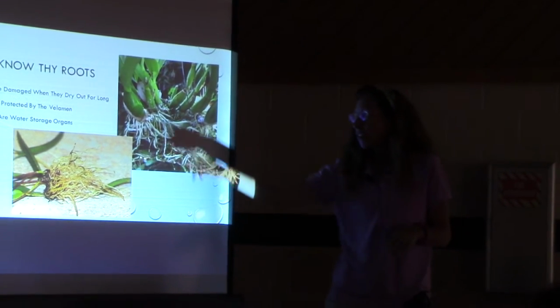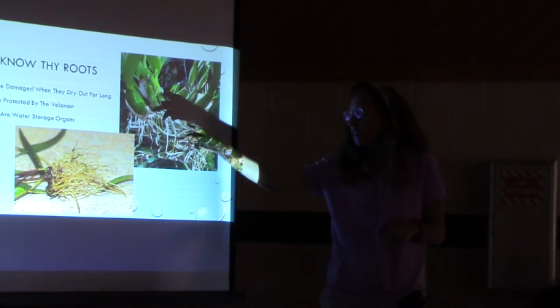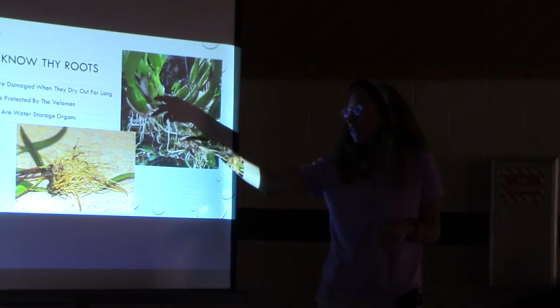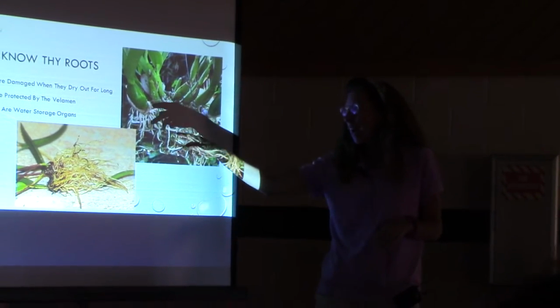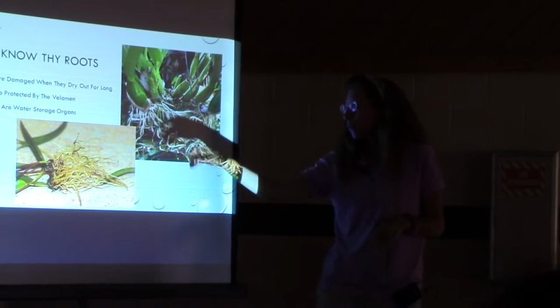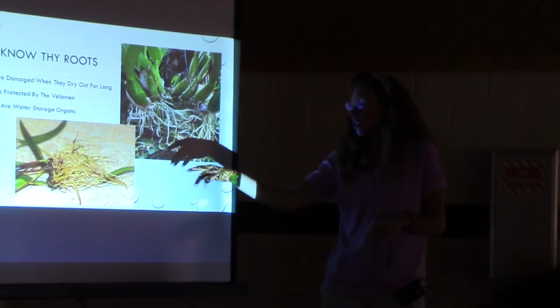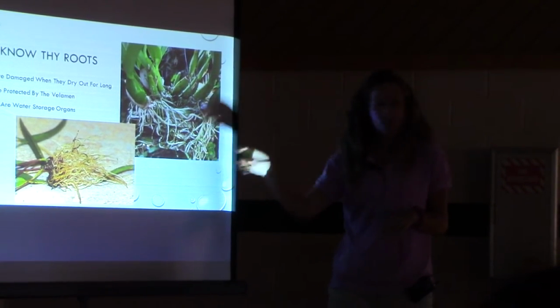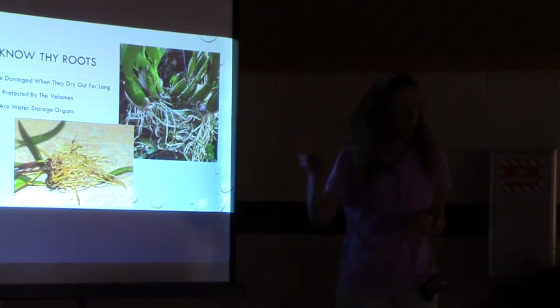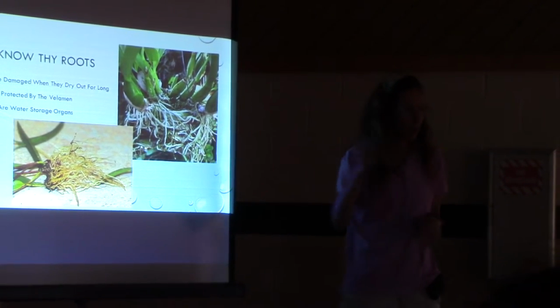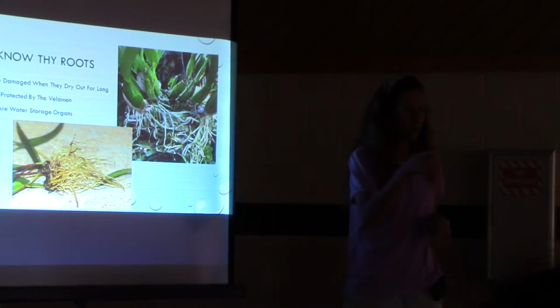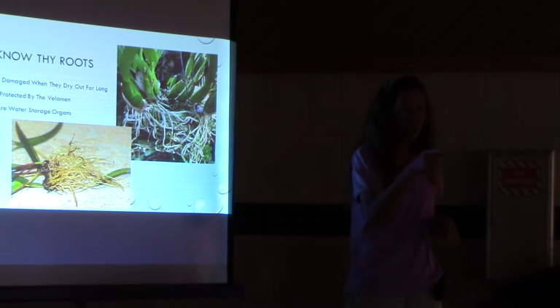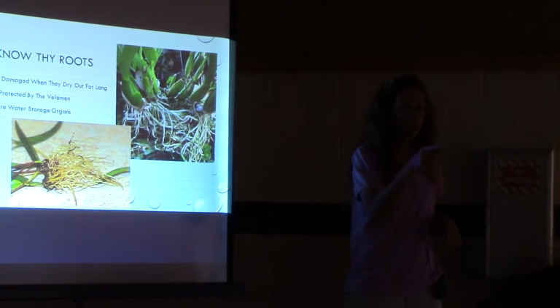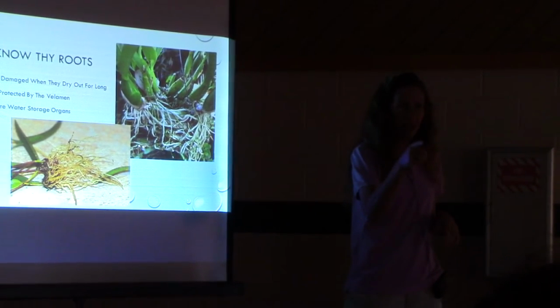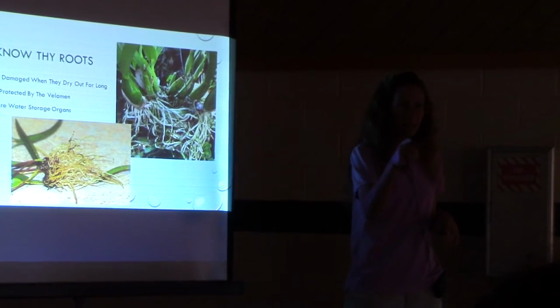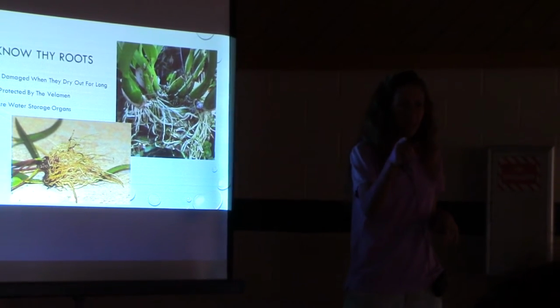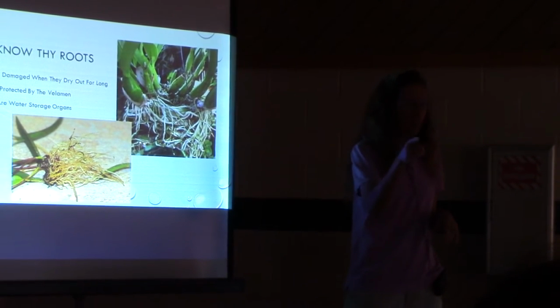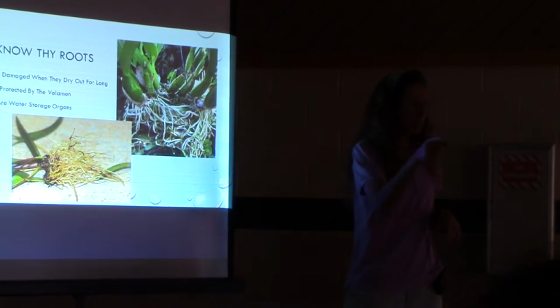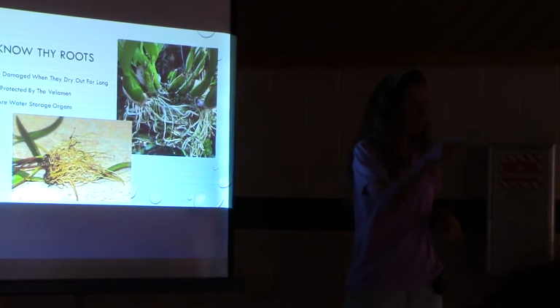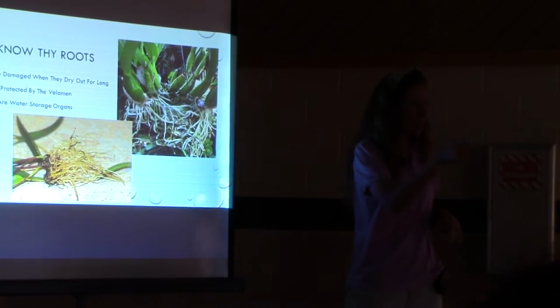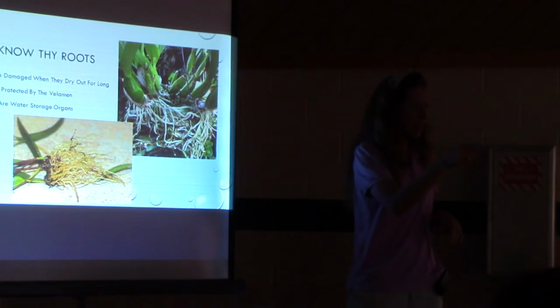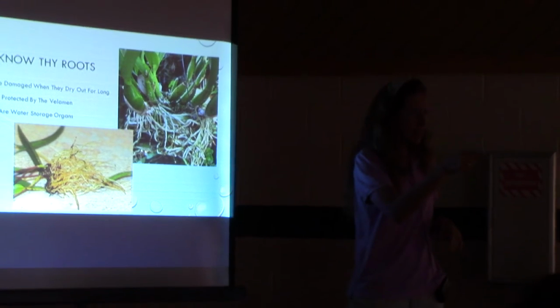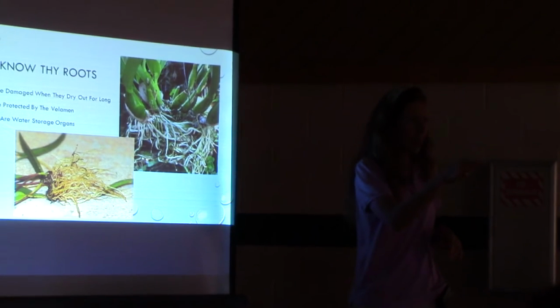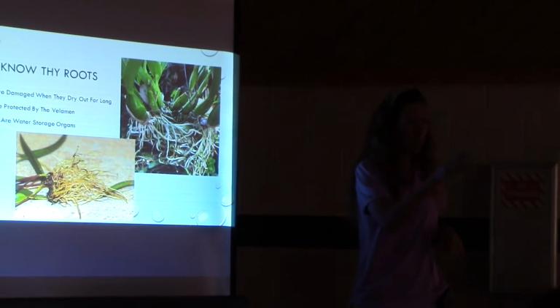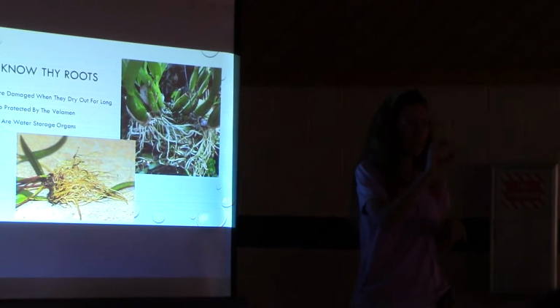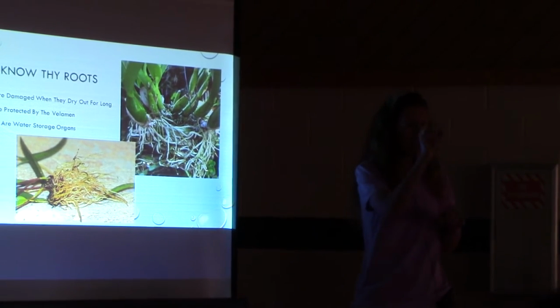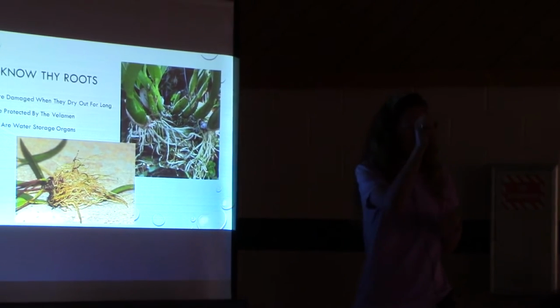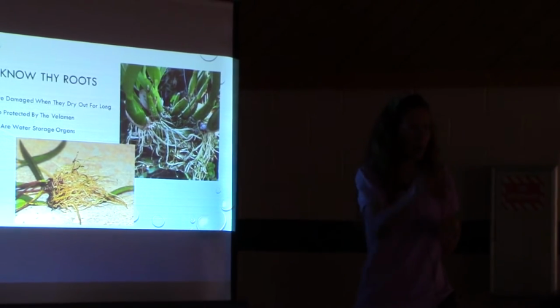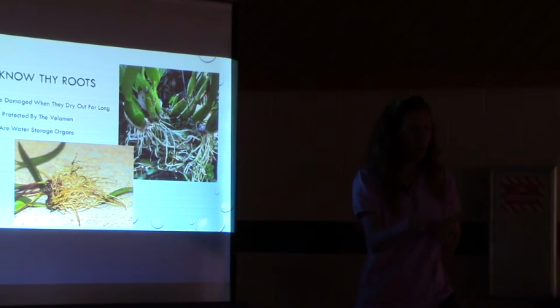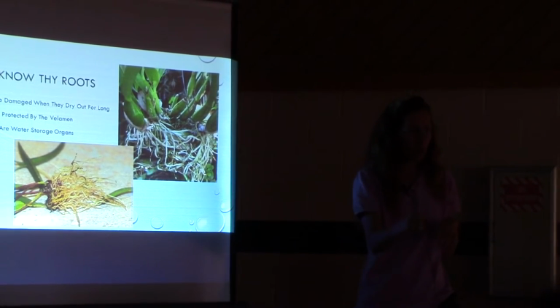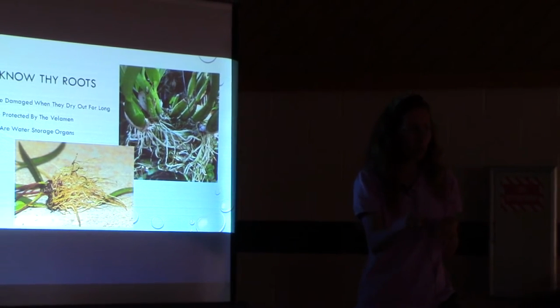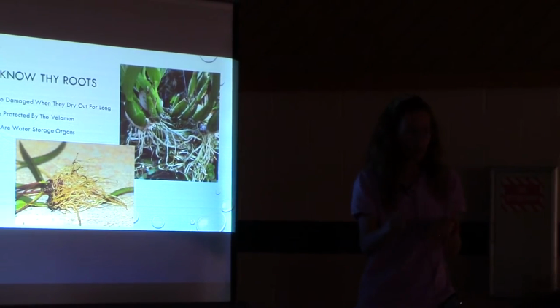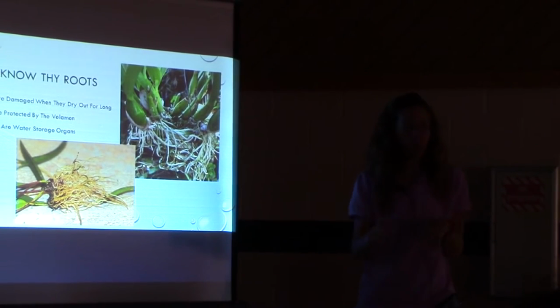Those fat roots — are you familiar with the velamen? Everybody know what that is? Do you notice that white part that's around the root?